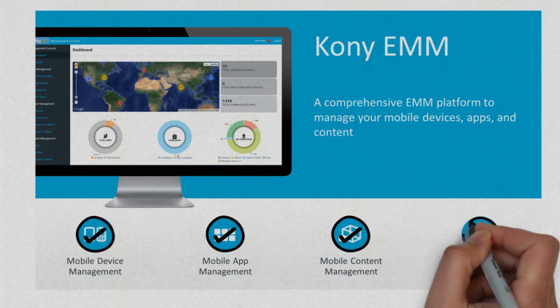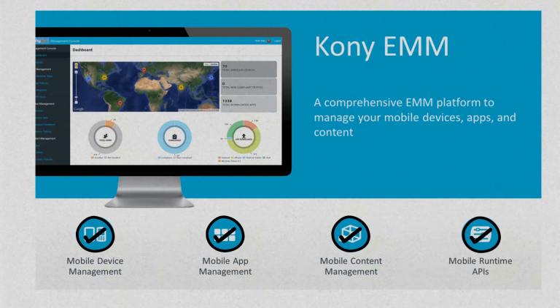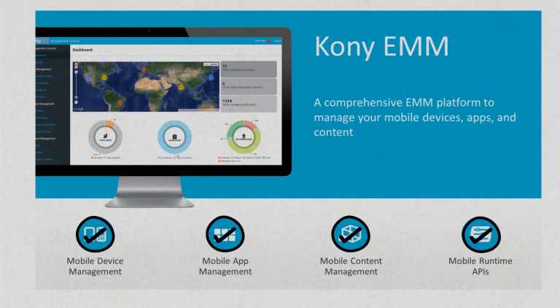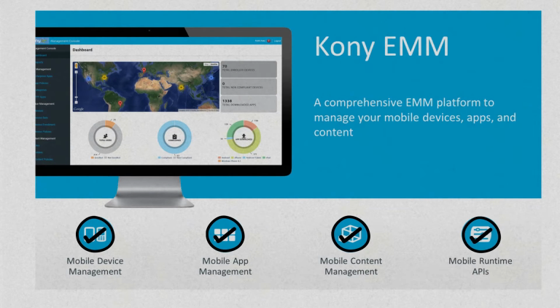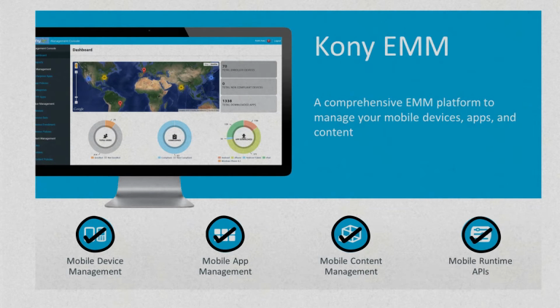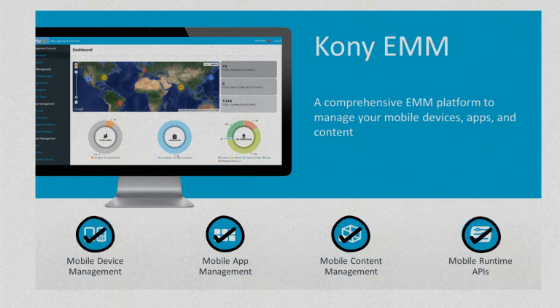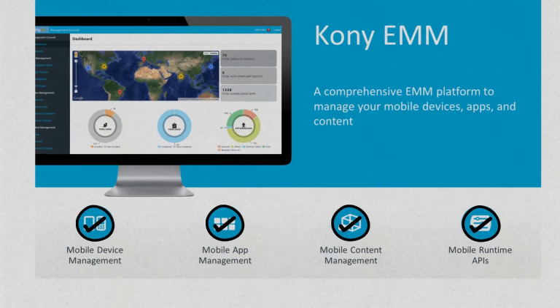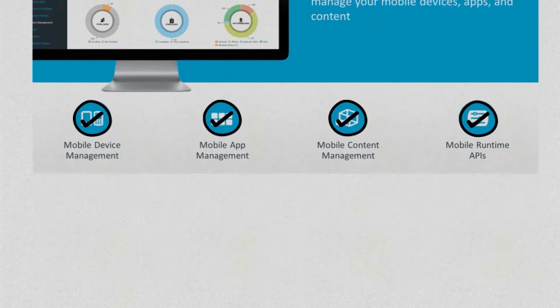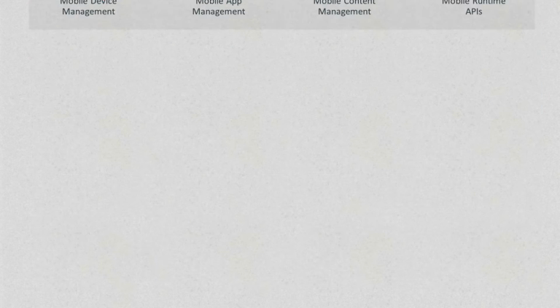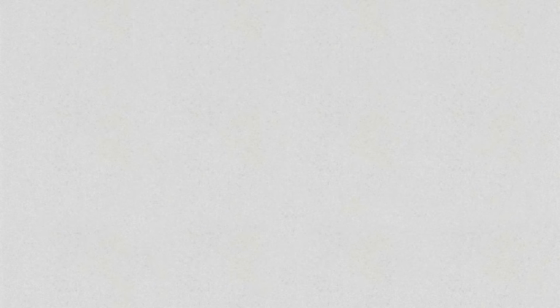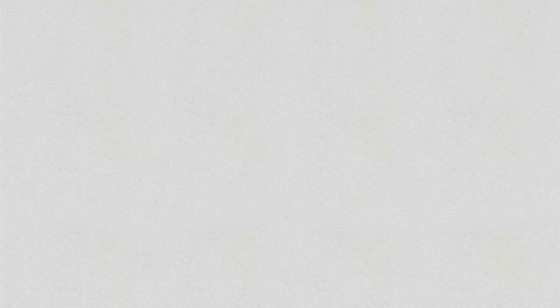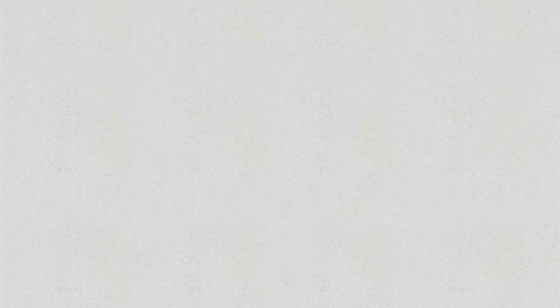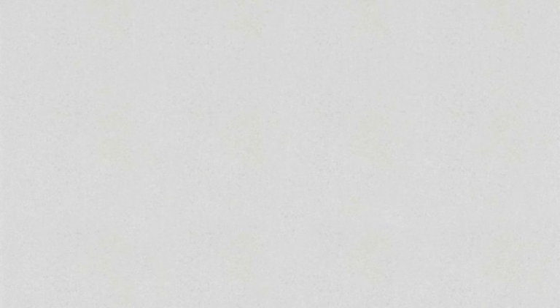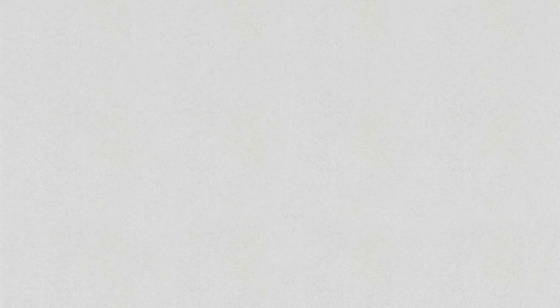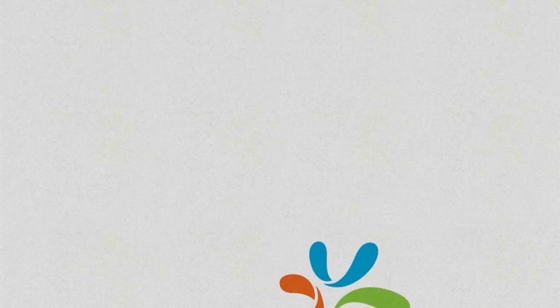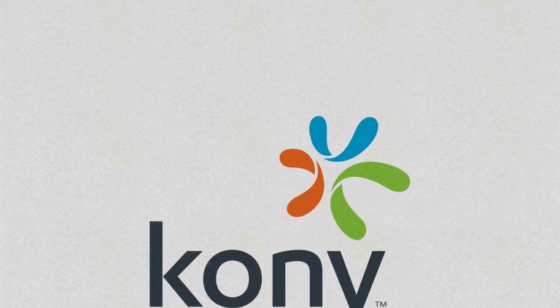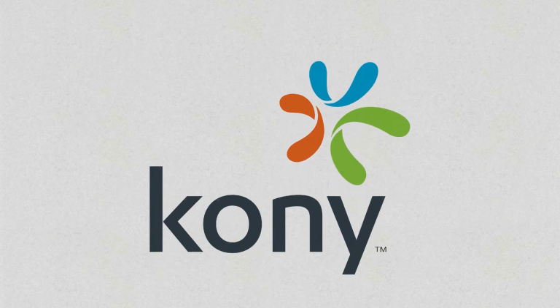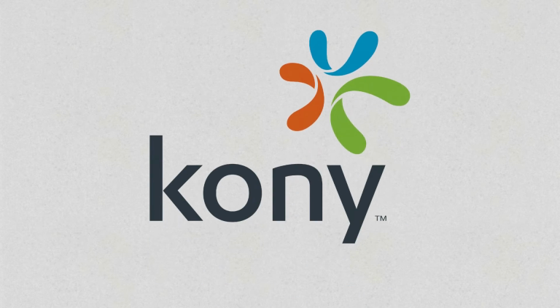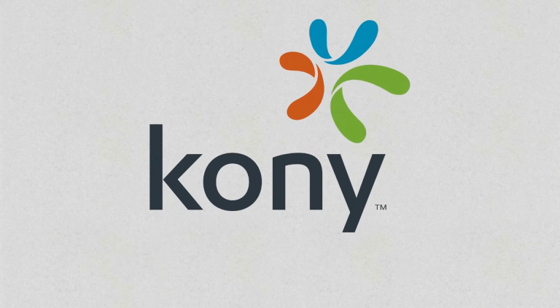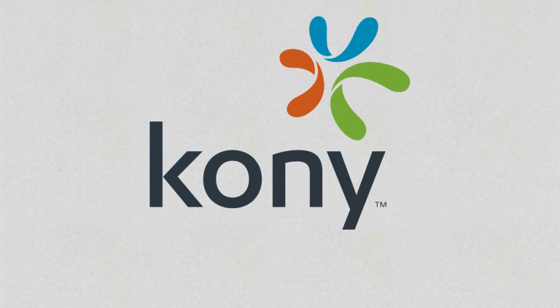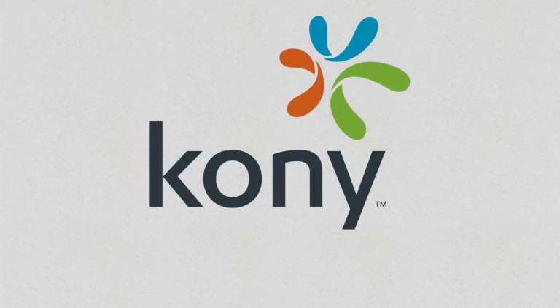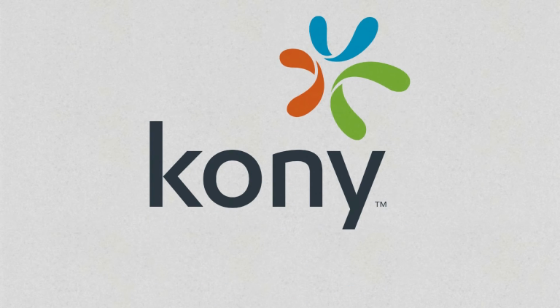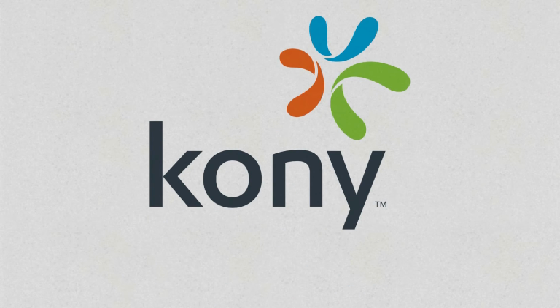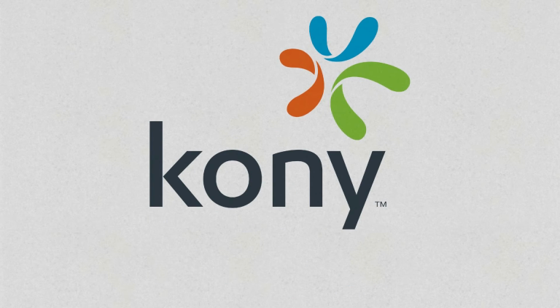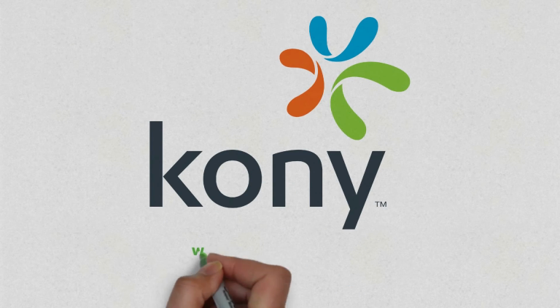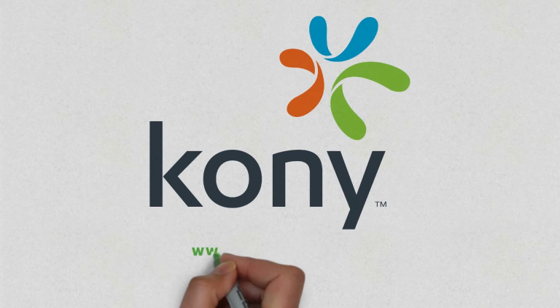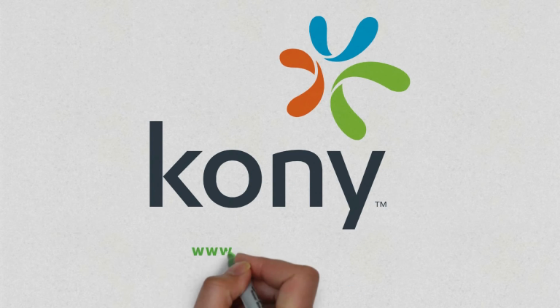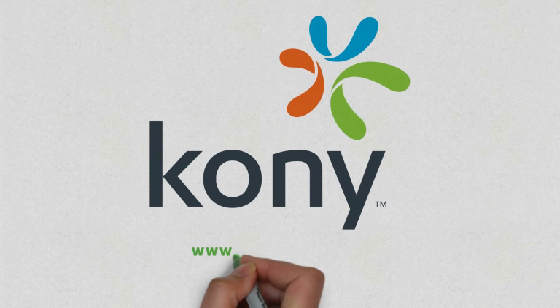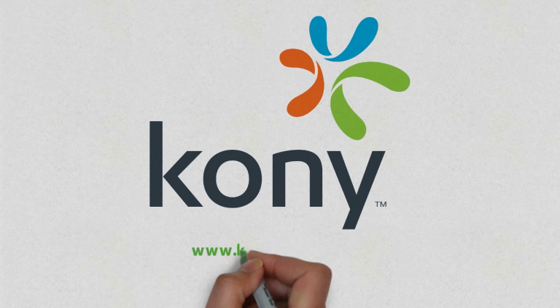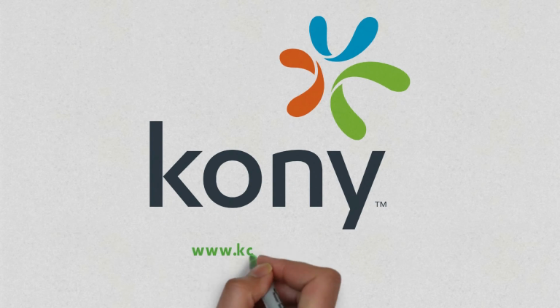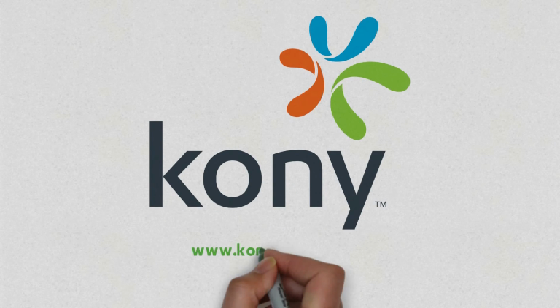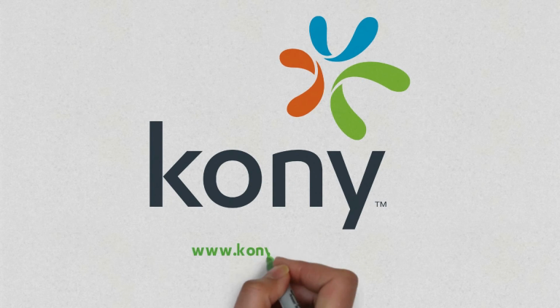Ready to learn more? Visit www.kony.com/emm to get started.